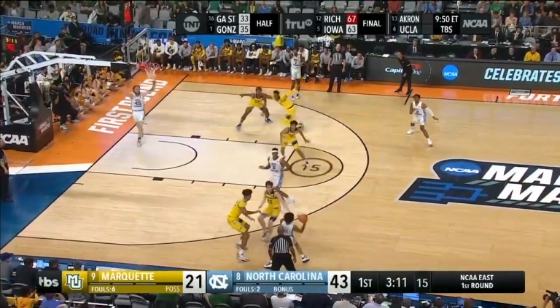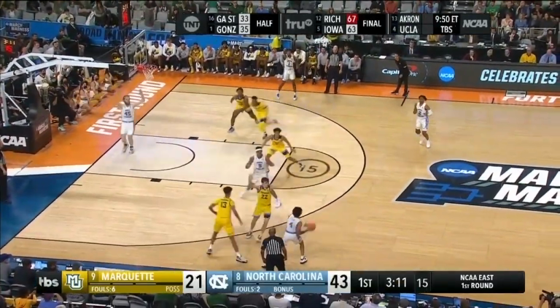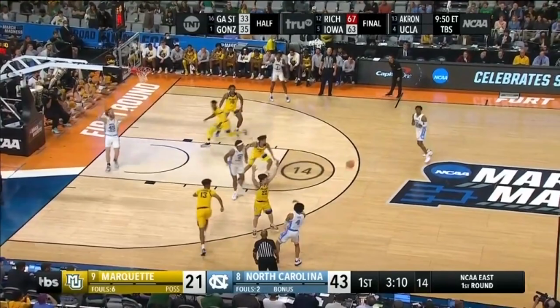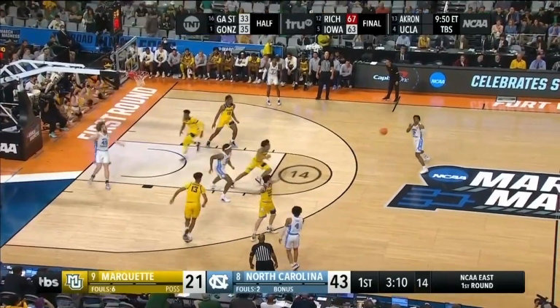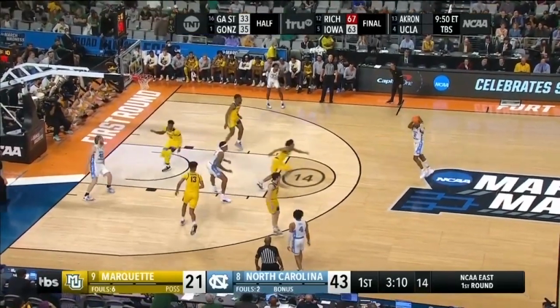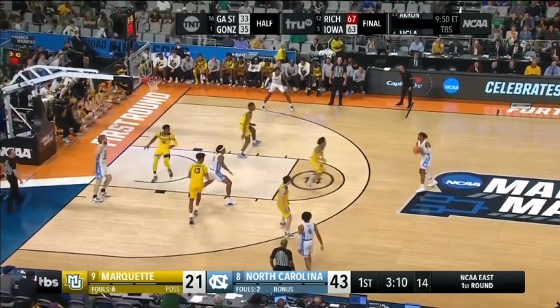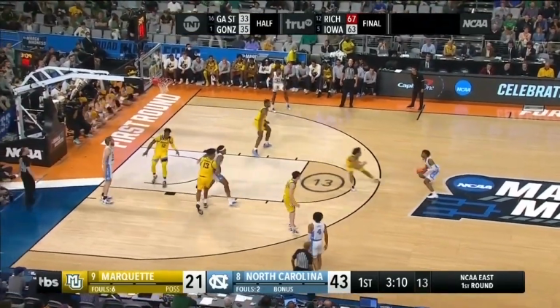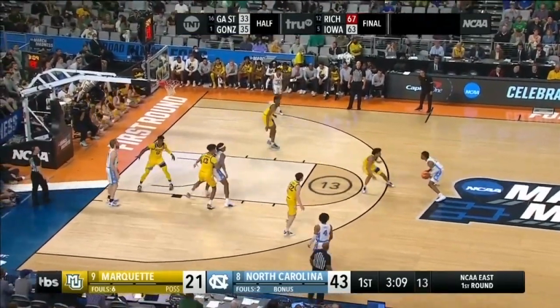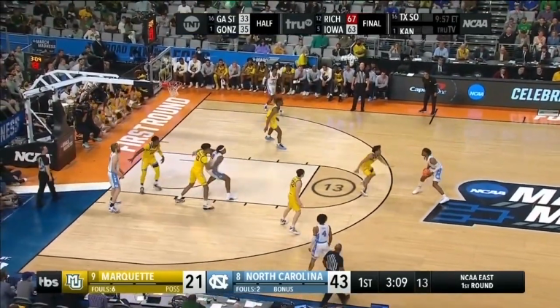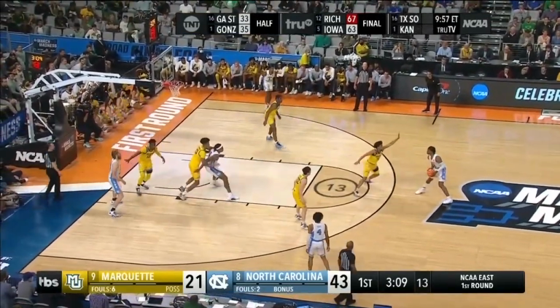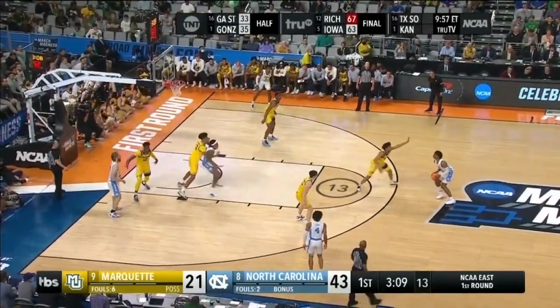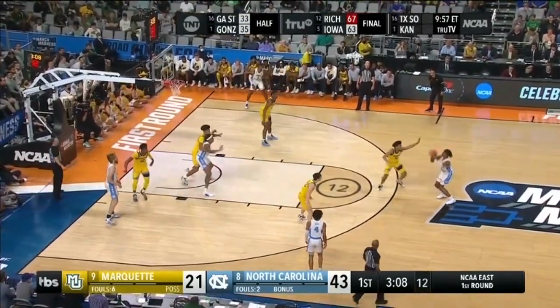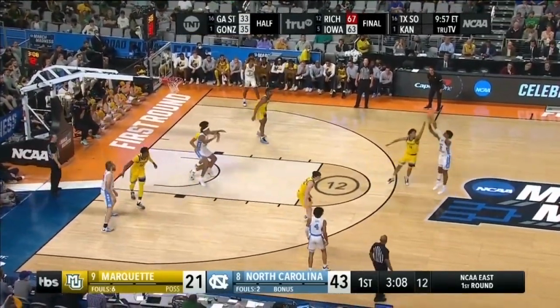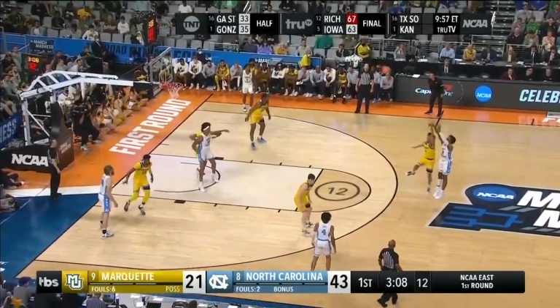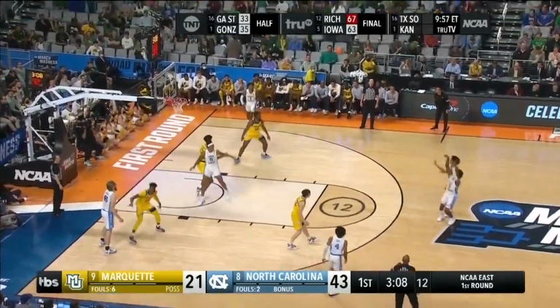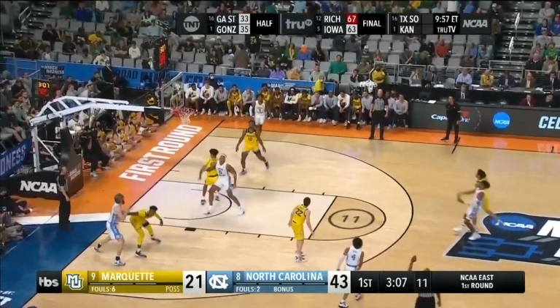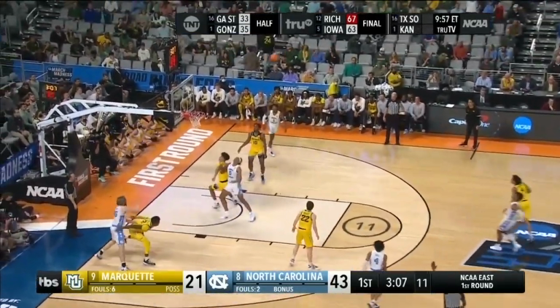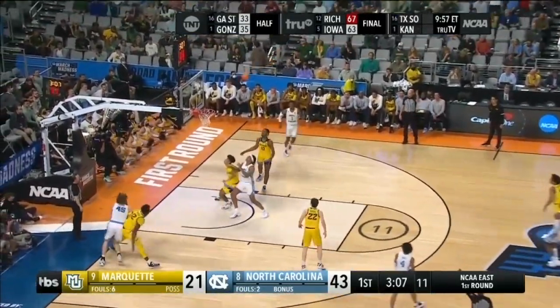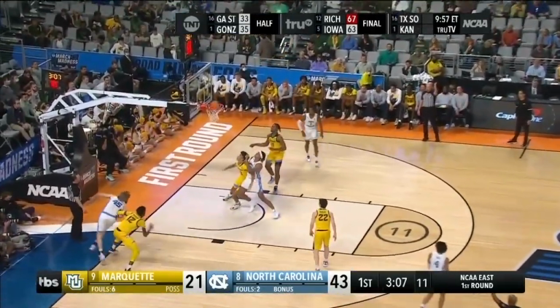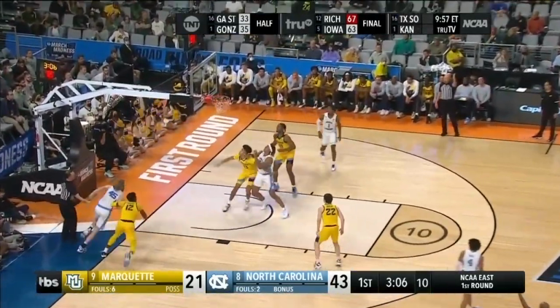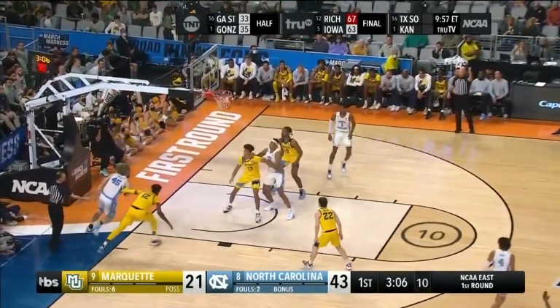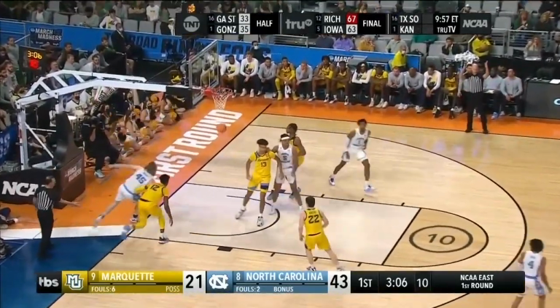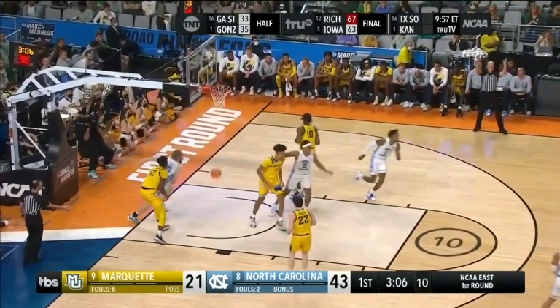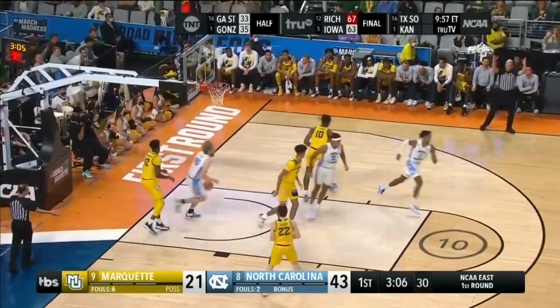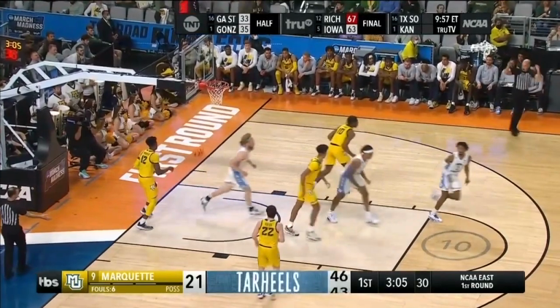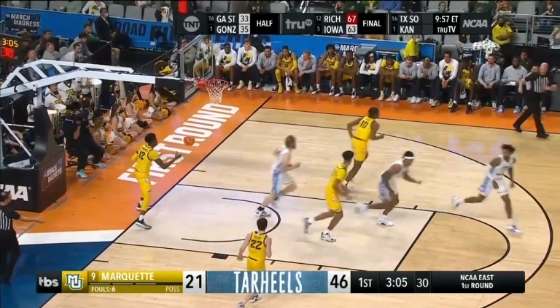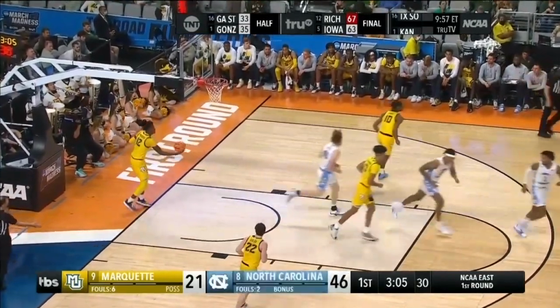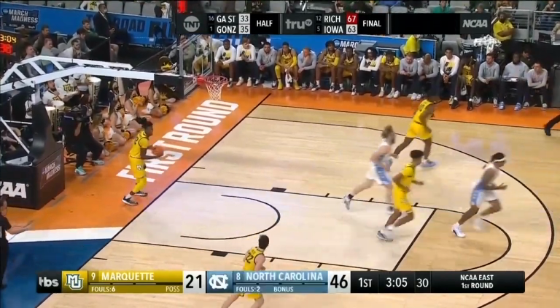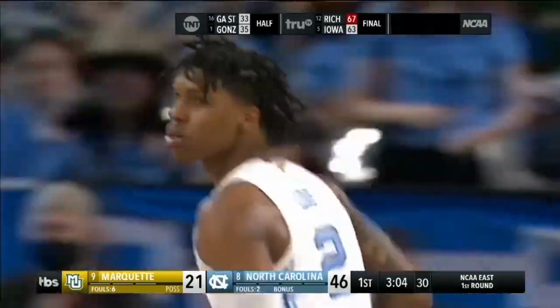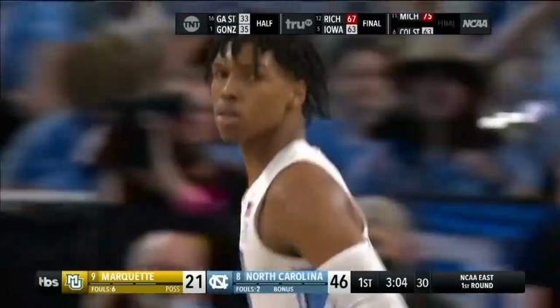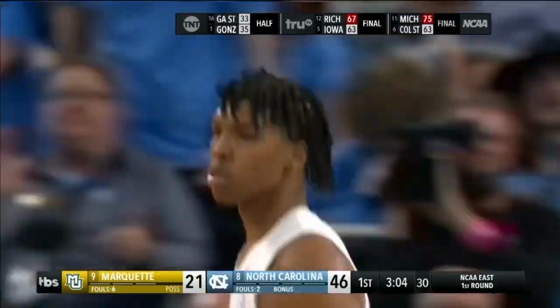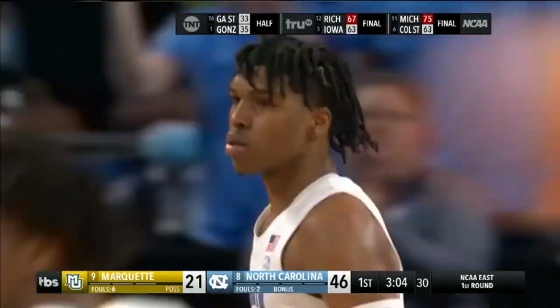Davis bottled up, then a double team. Gets it to Love at the top of the key. Hesitates, ties it — flies it and knocks it in over the top of the defense.